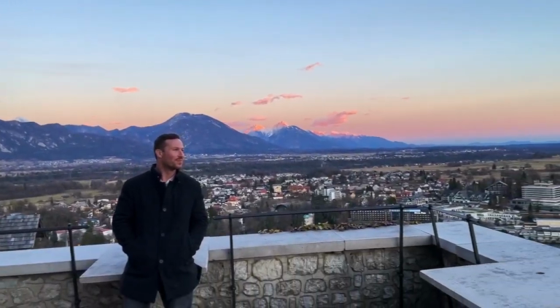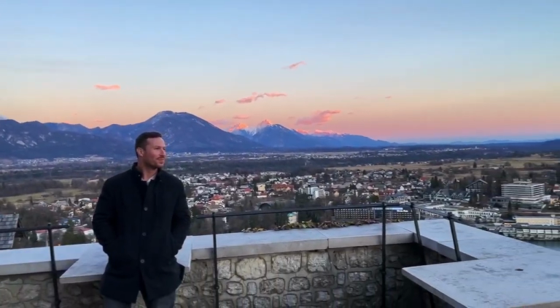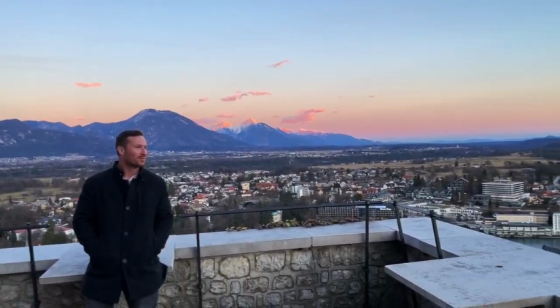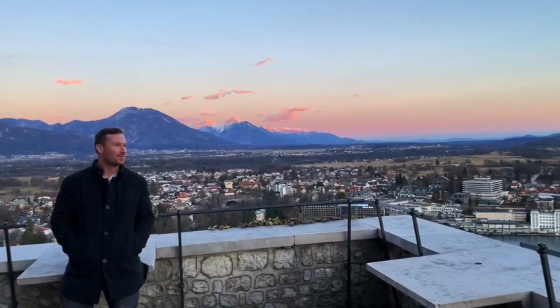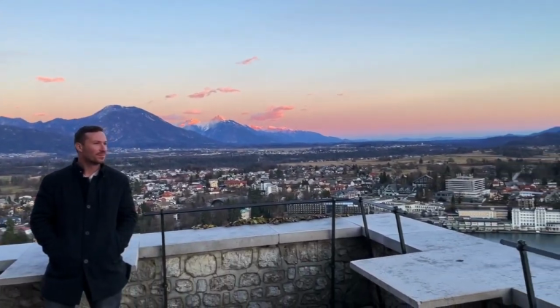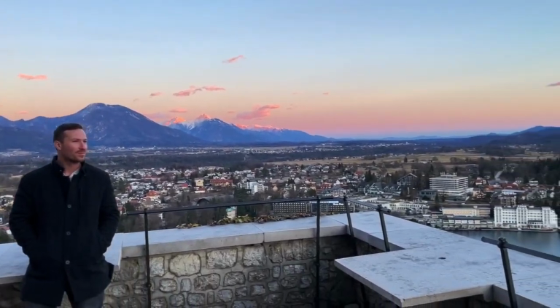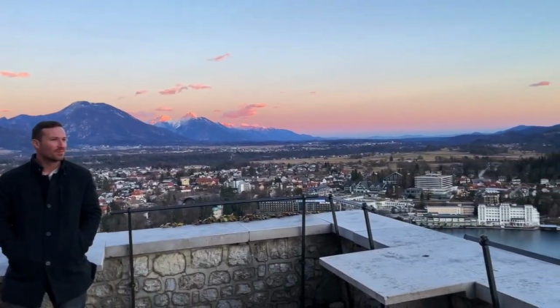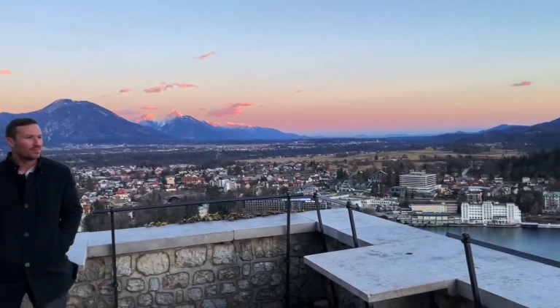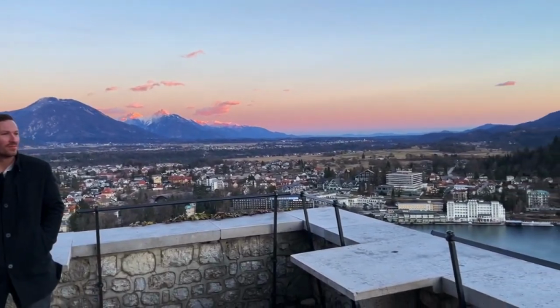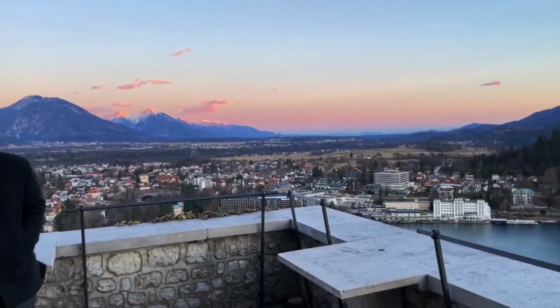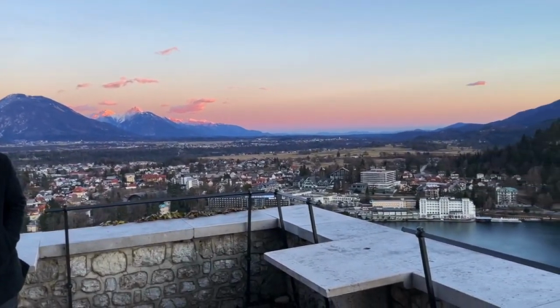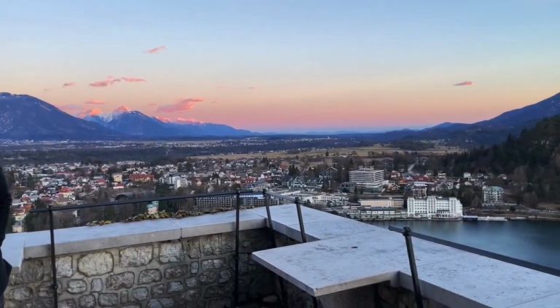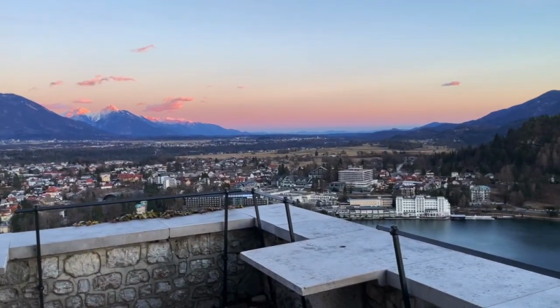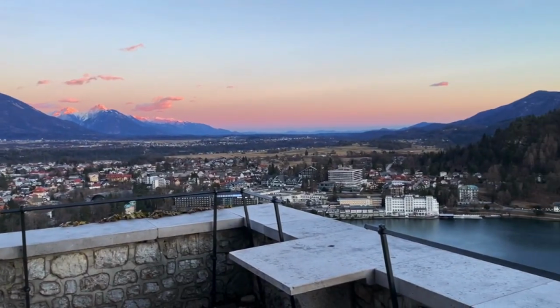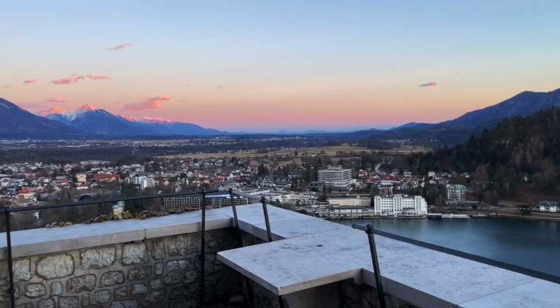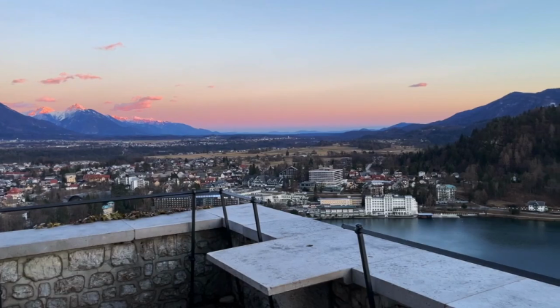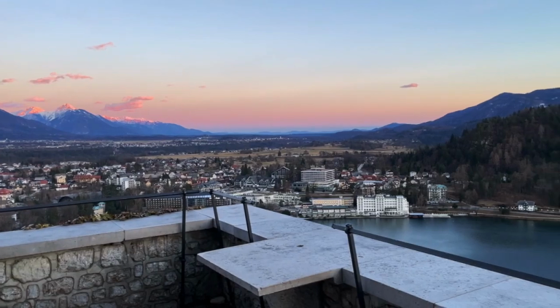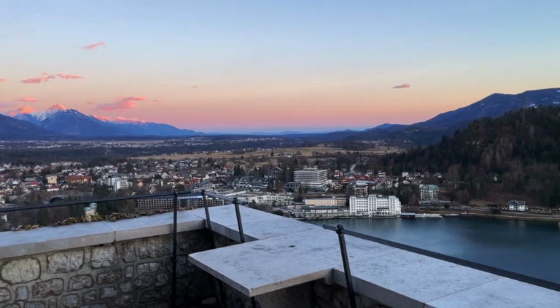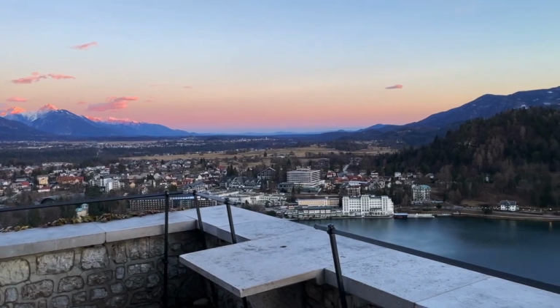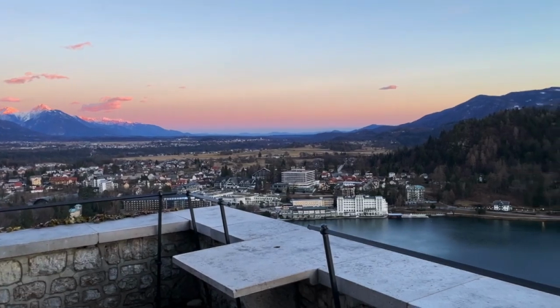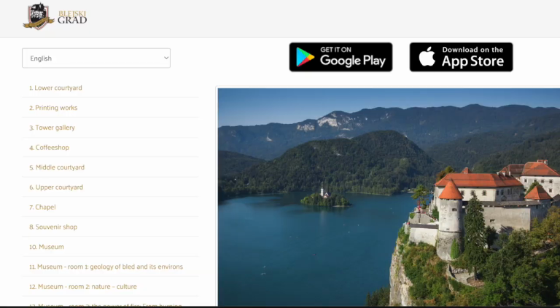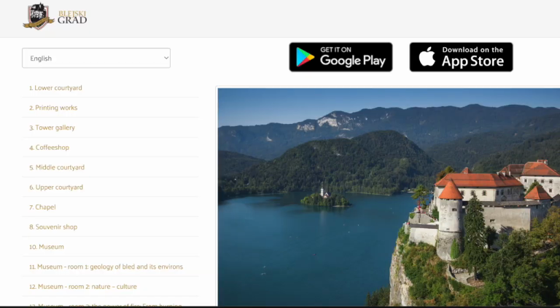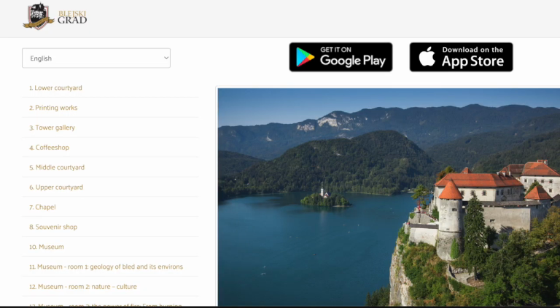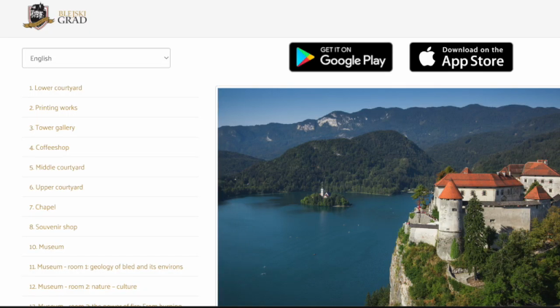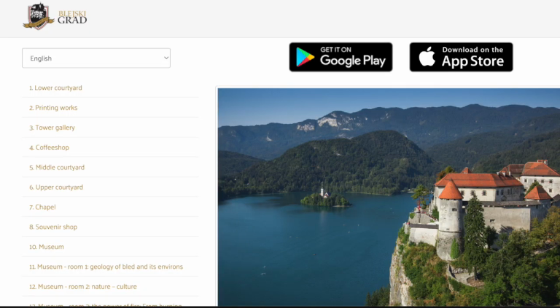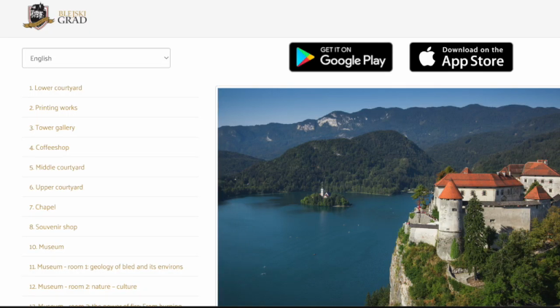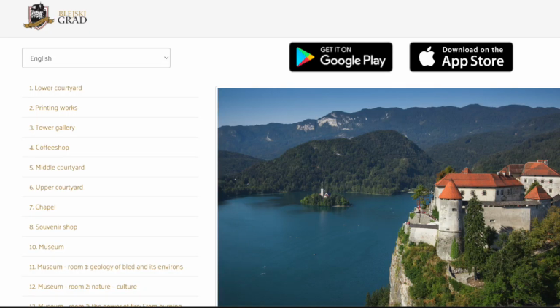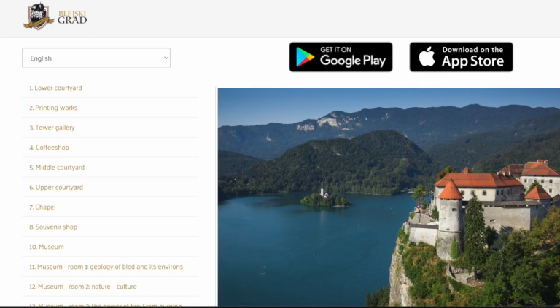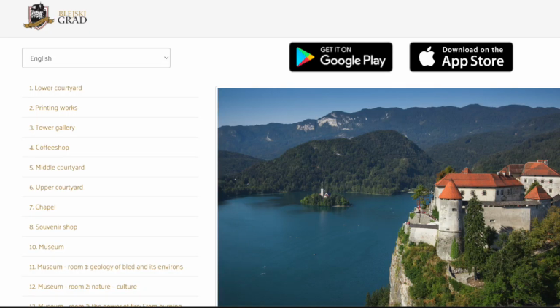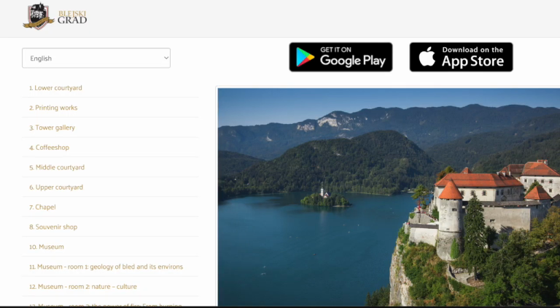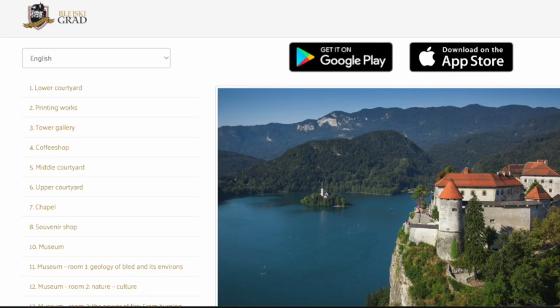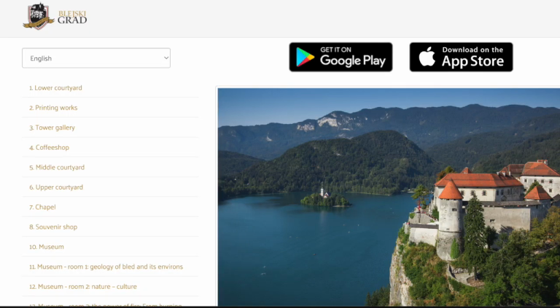There's a free audio guide on their website as well as a free app you can download on Apple or Android.